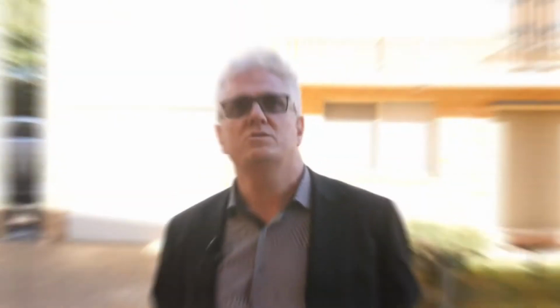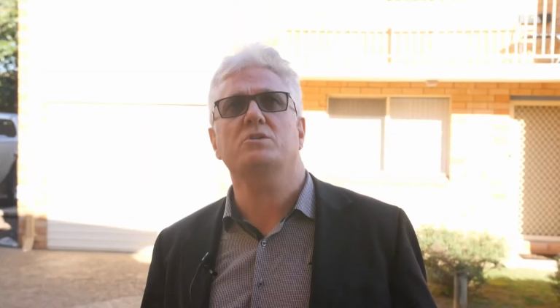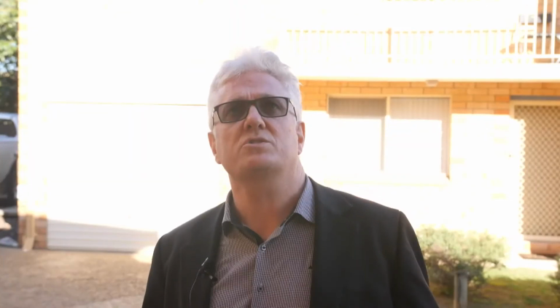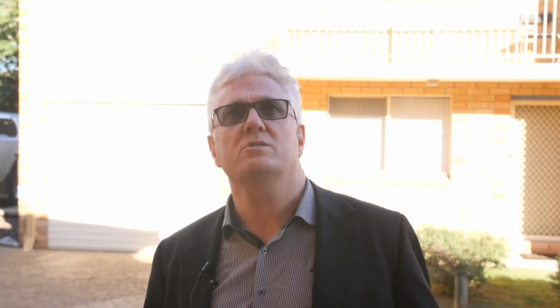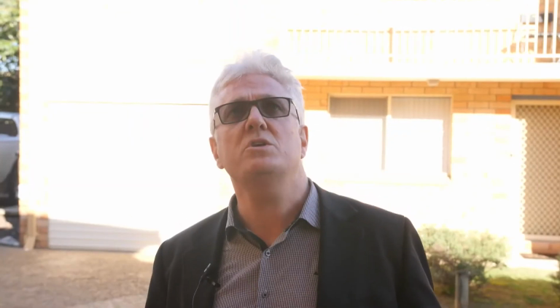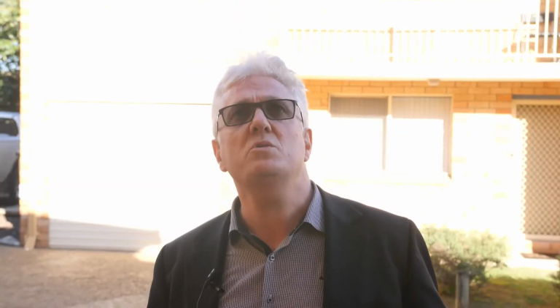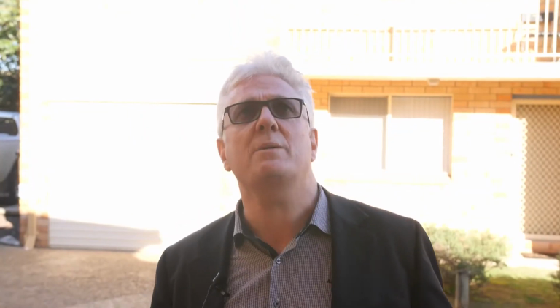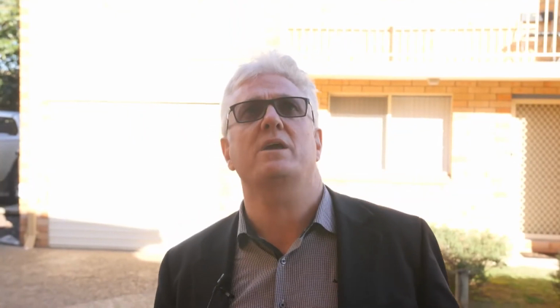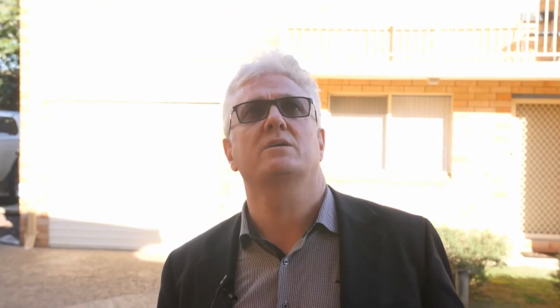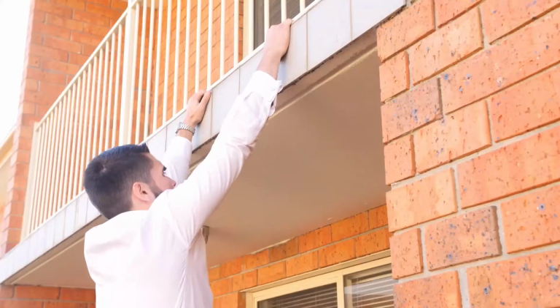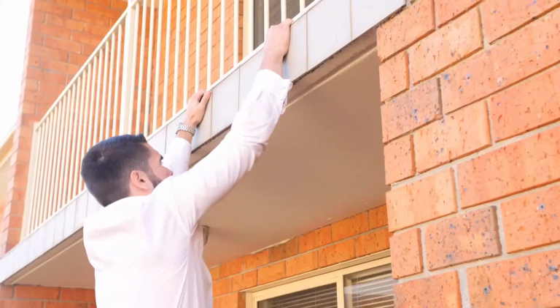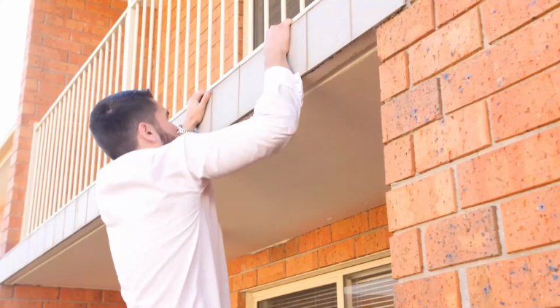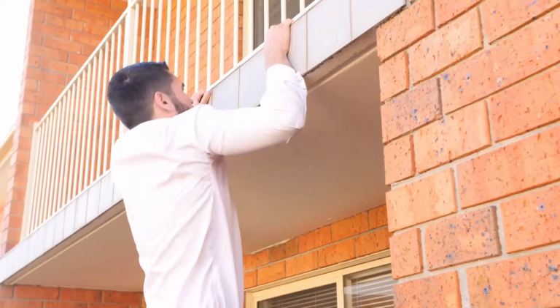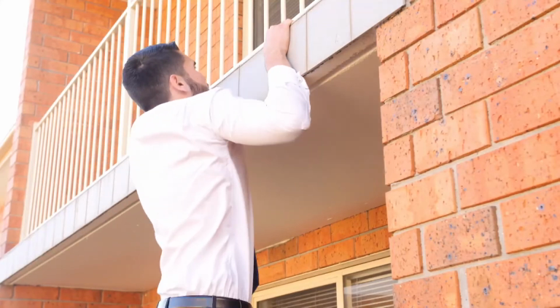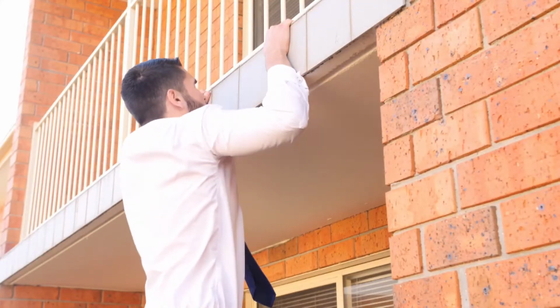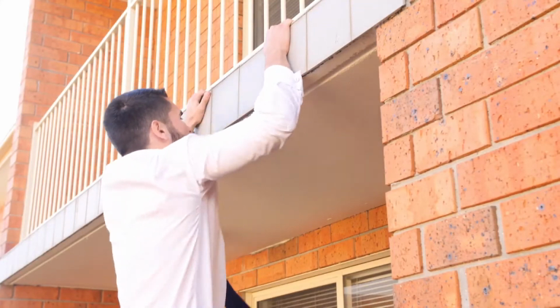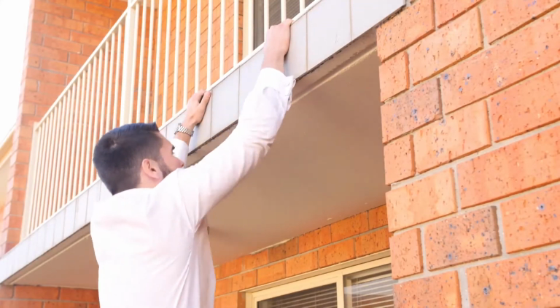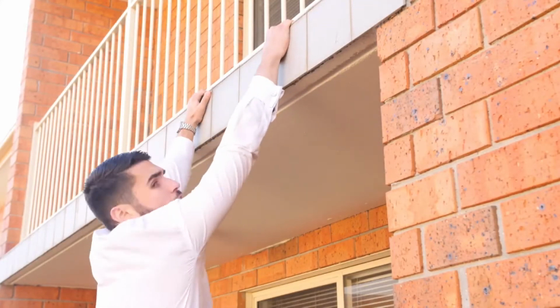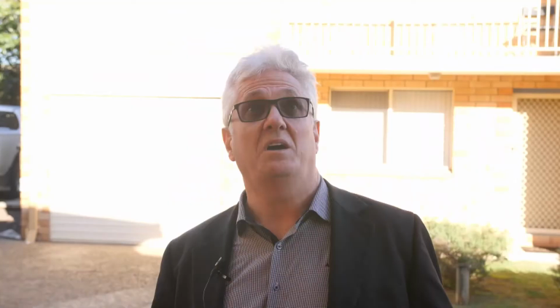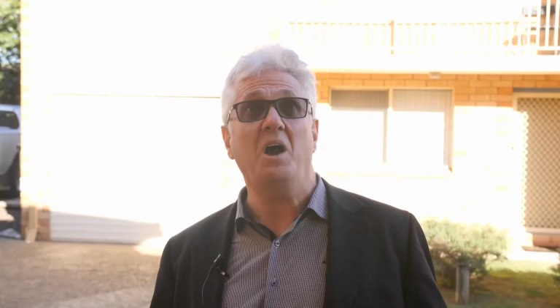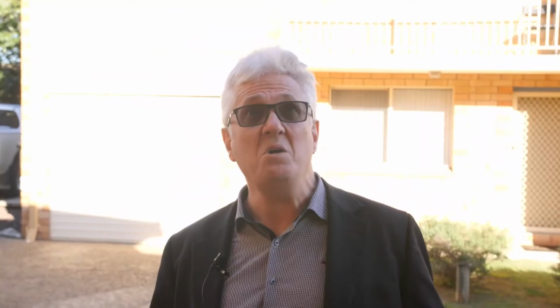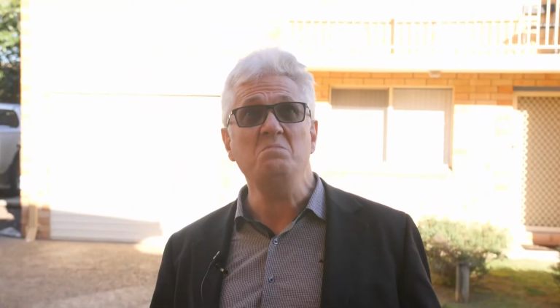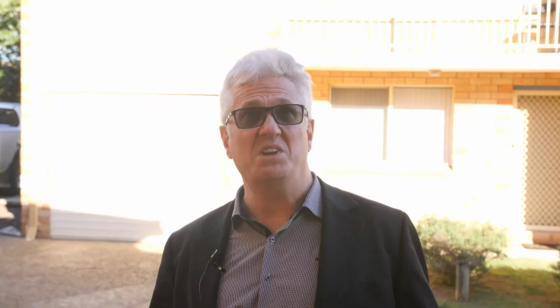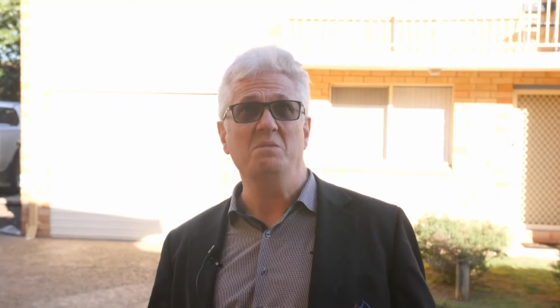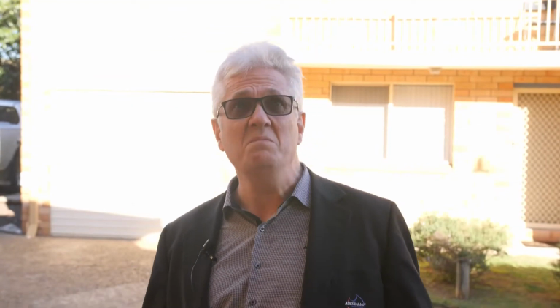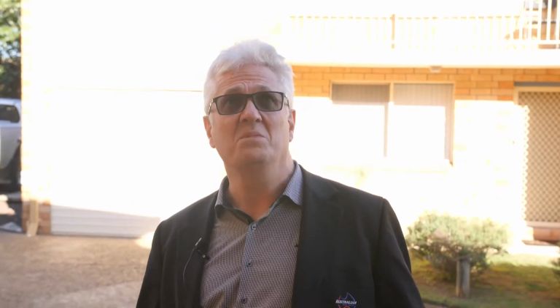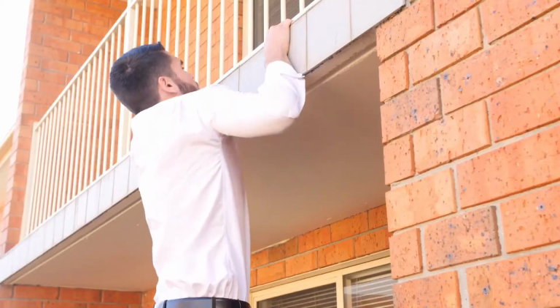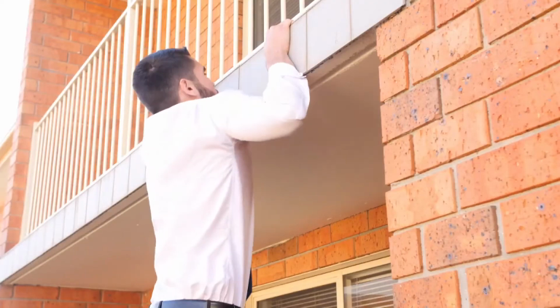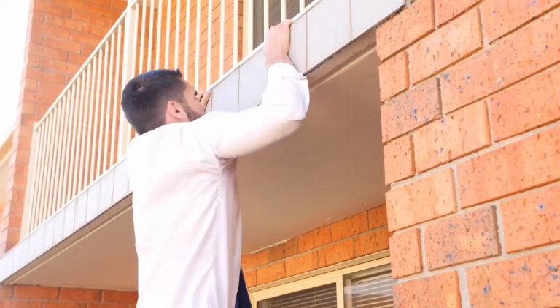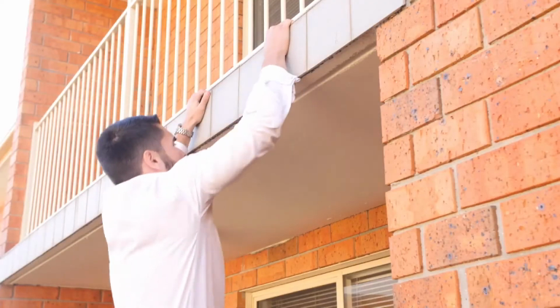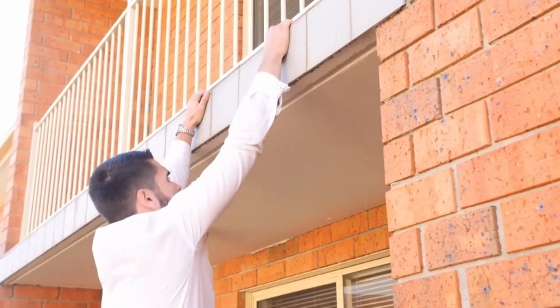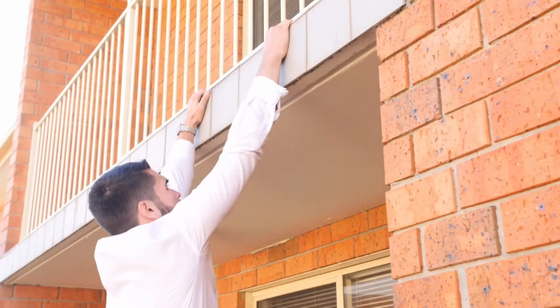Josh, what are you doing up there? Mate, I'm using the home gym. Home gym?